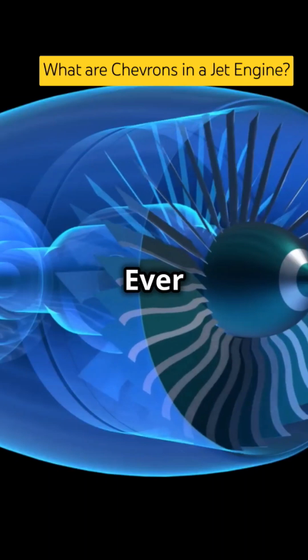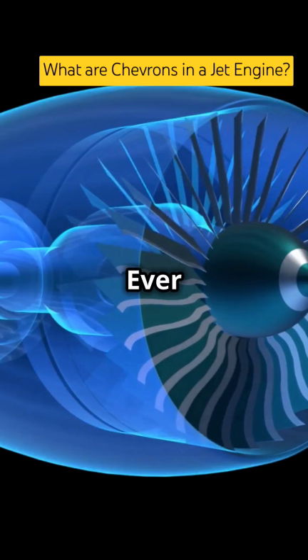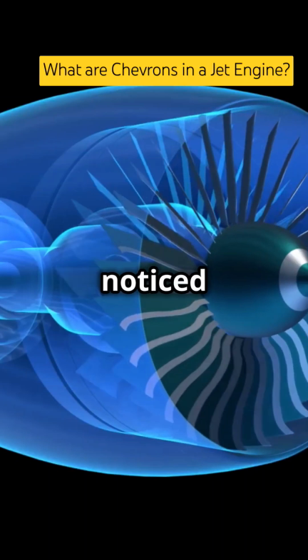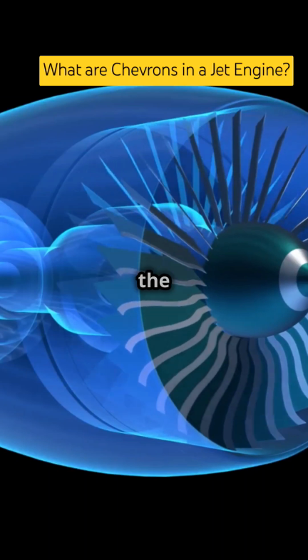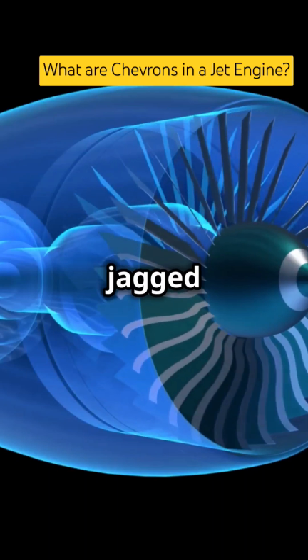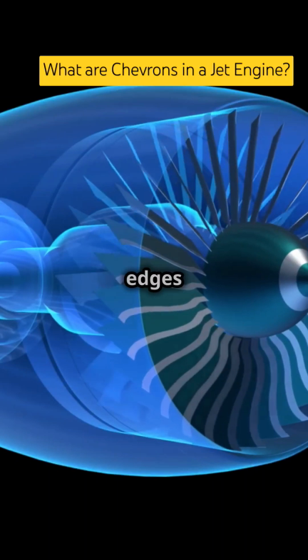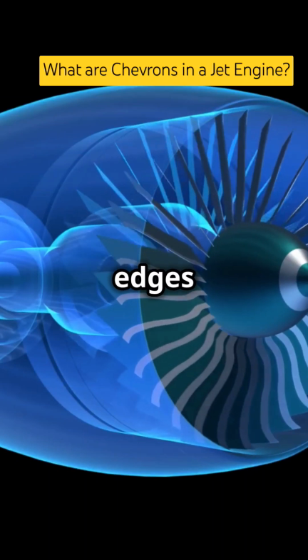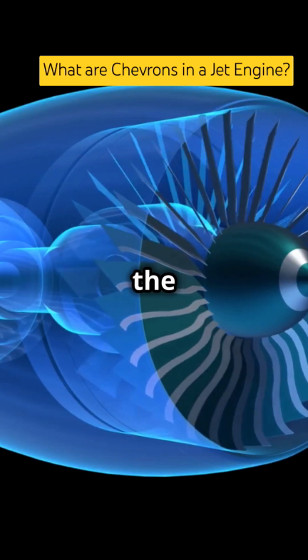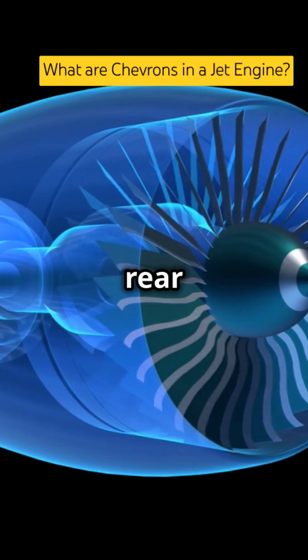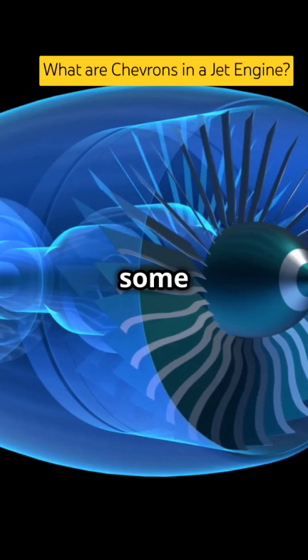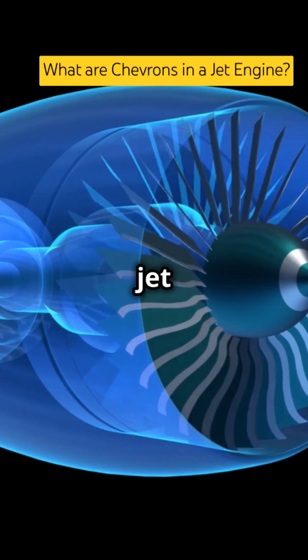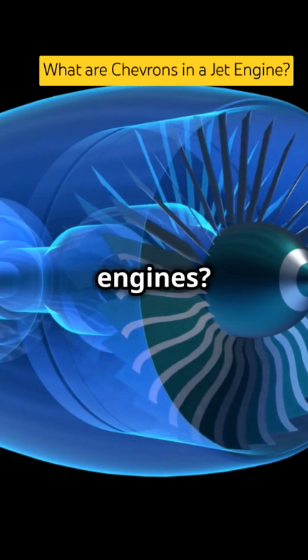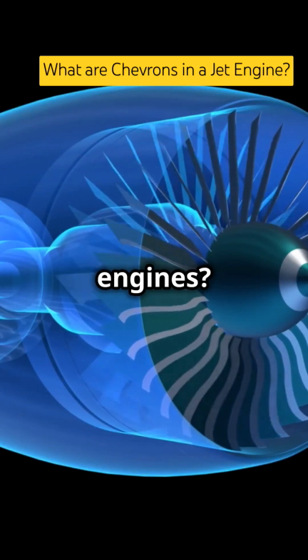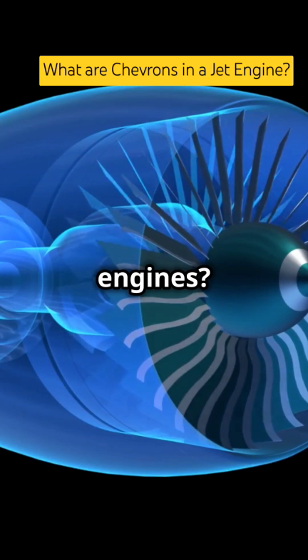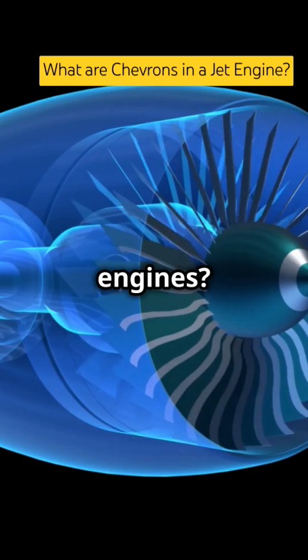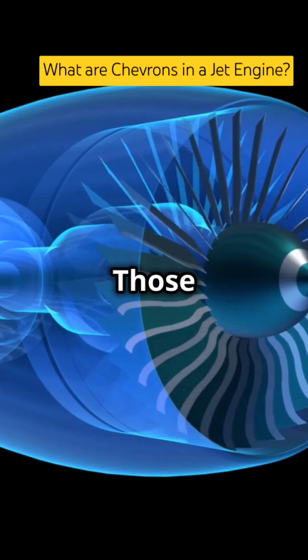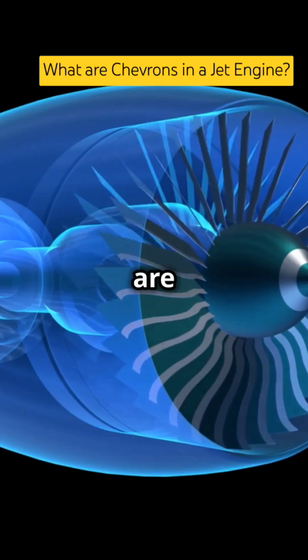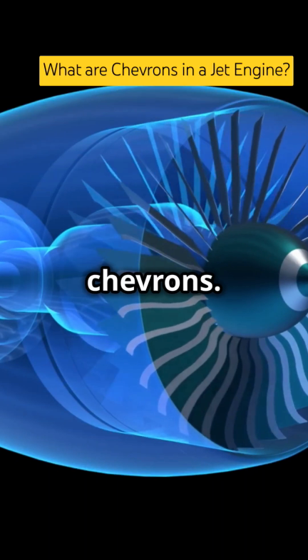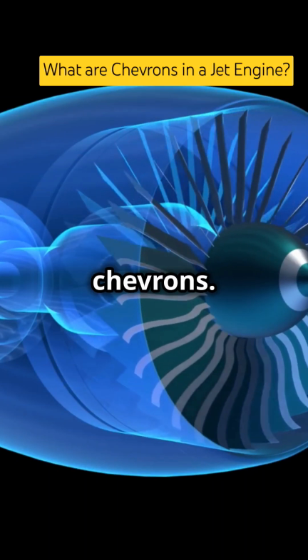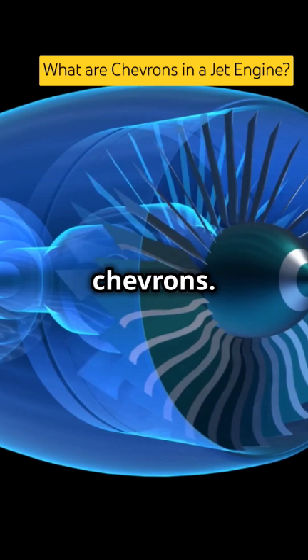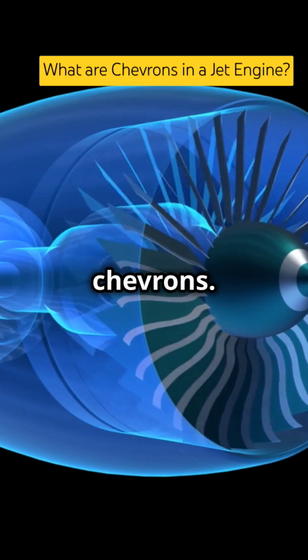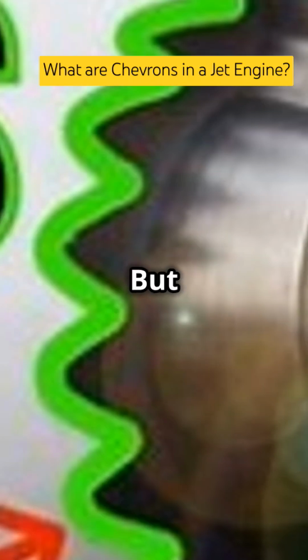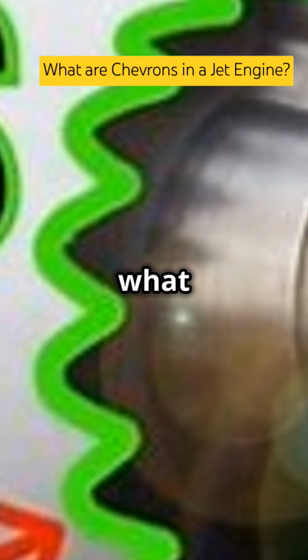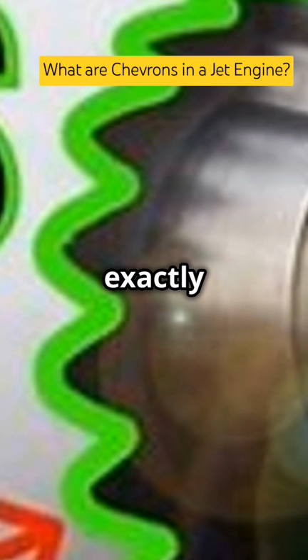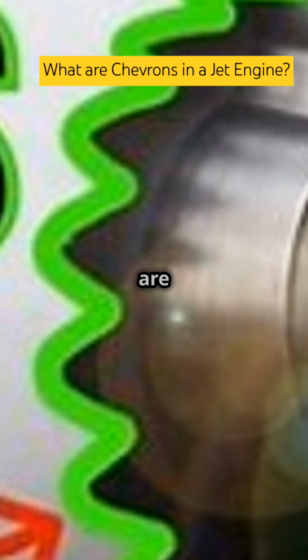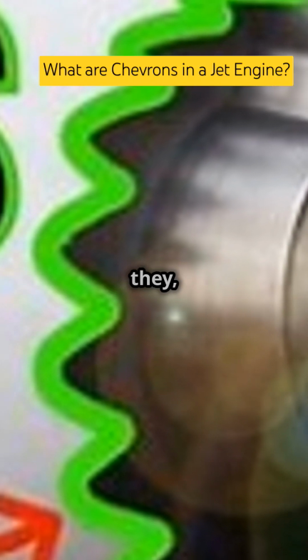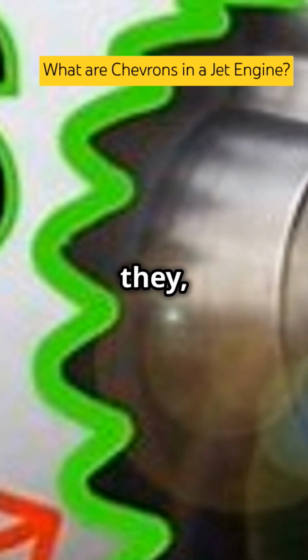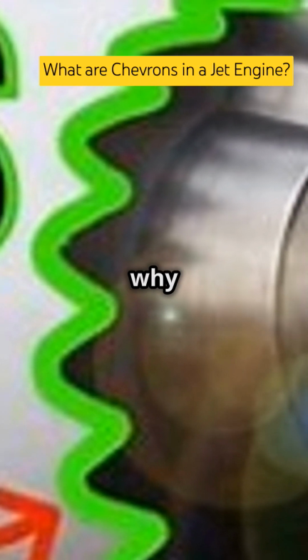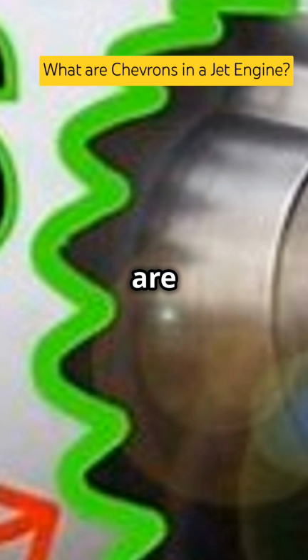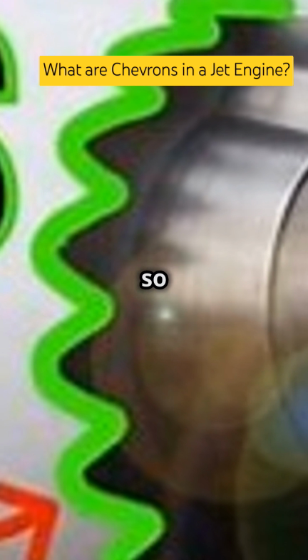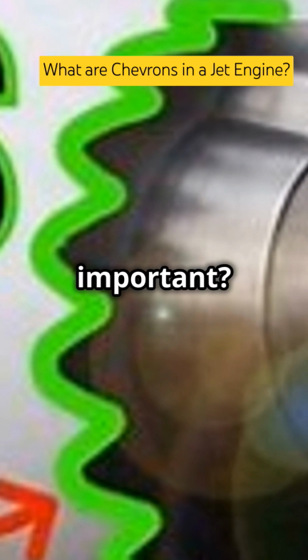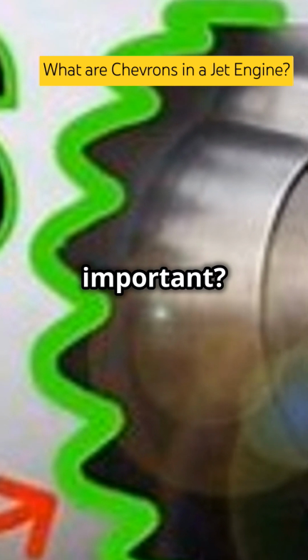Ever notice the jagged edges at the rear of some jet engines? Those are chevrons. But what exactly are they, and why are they so important?